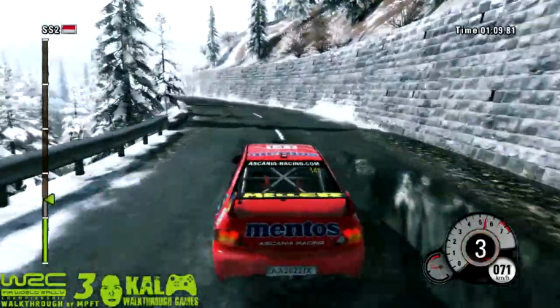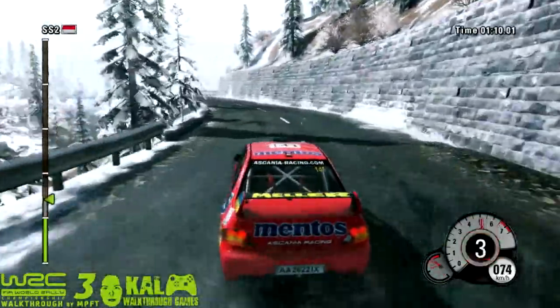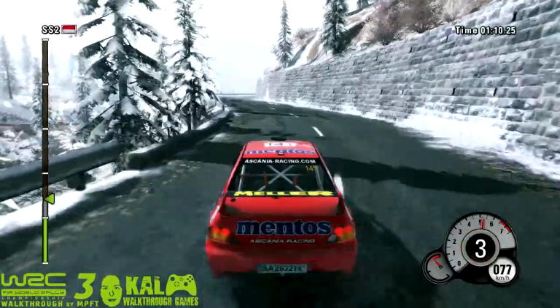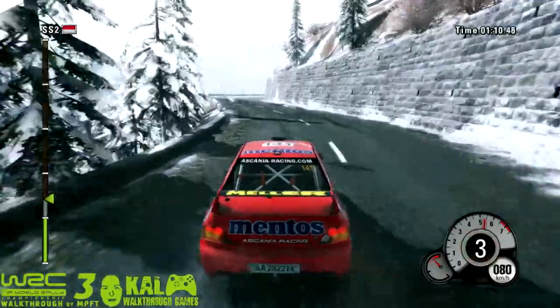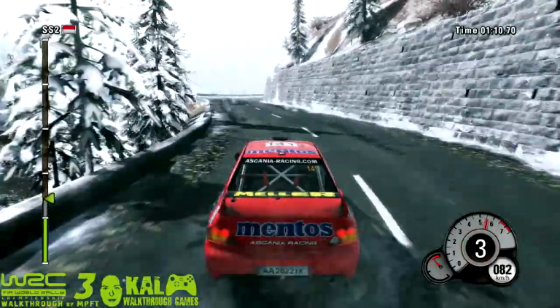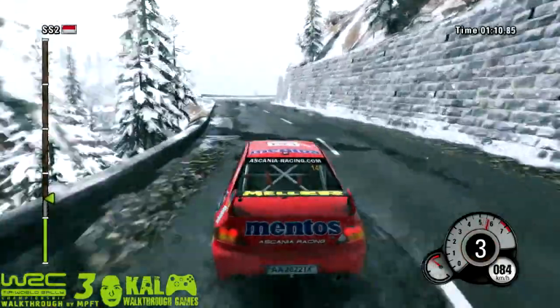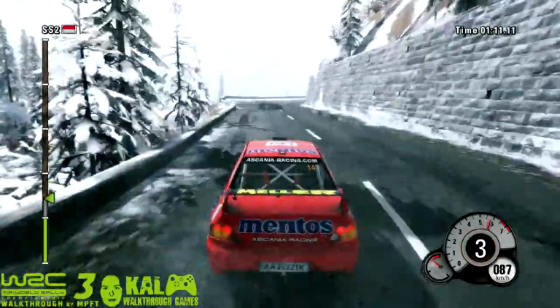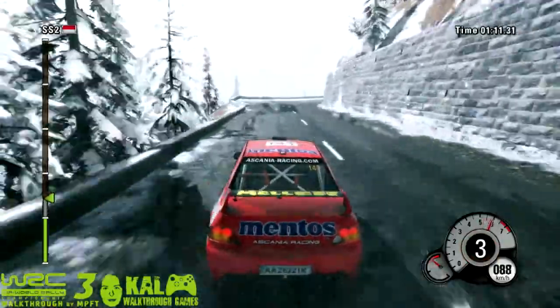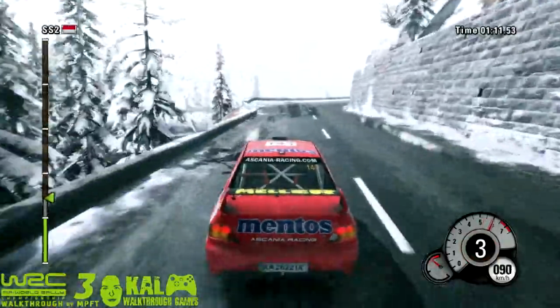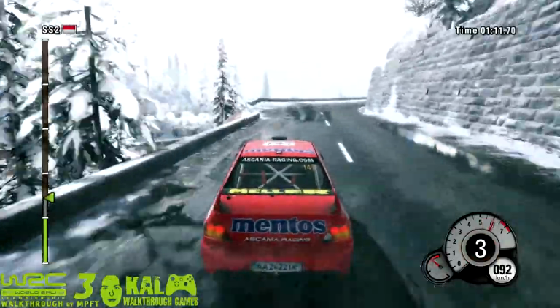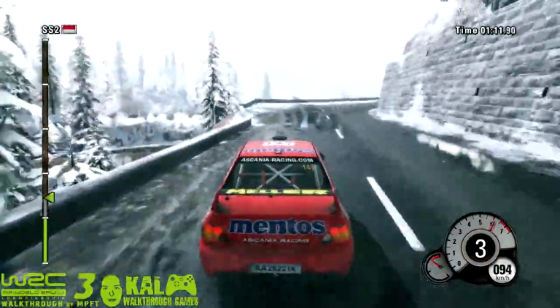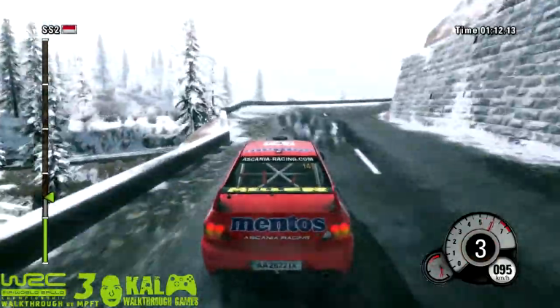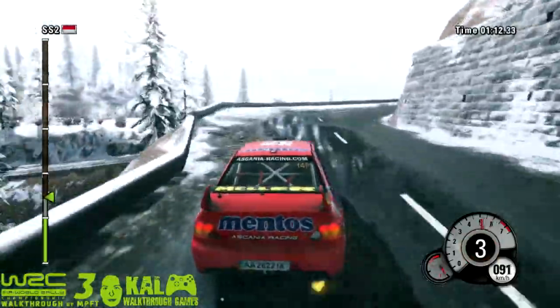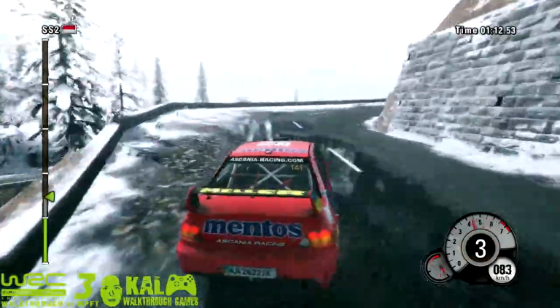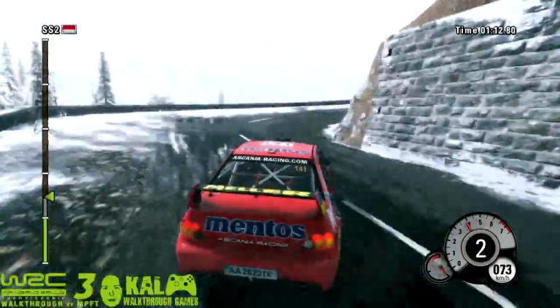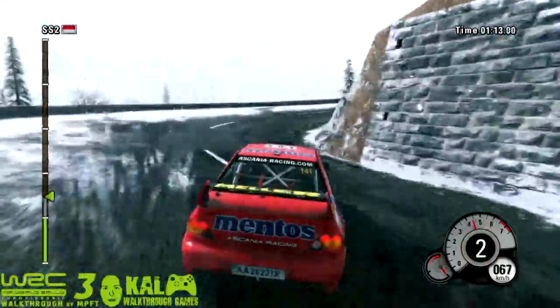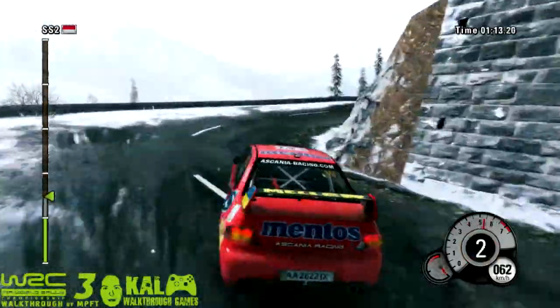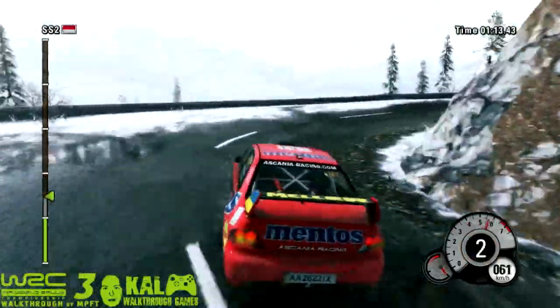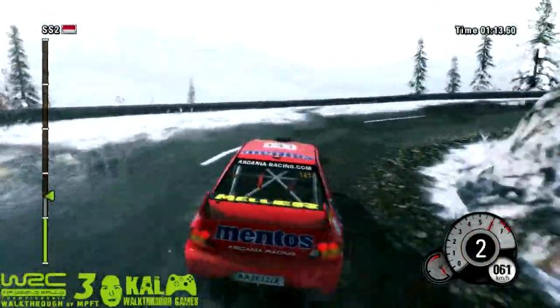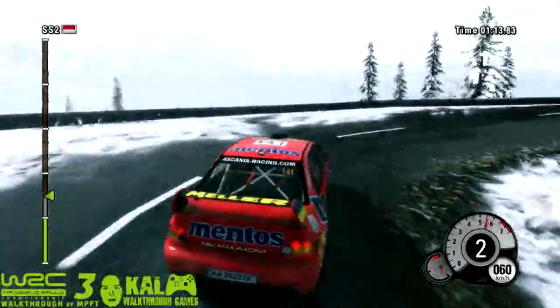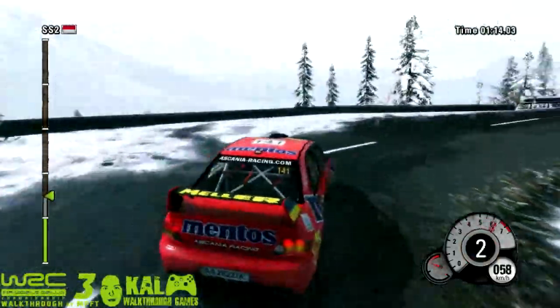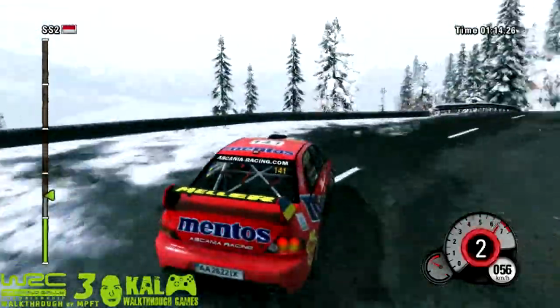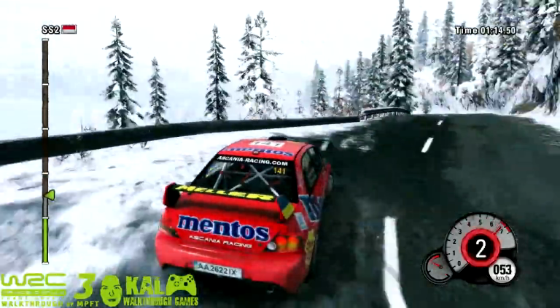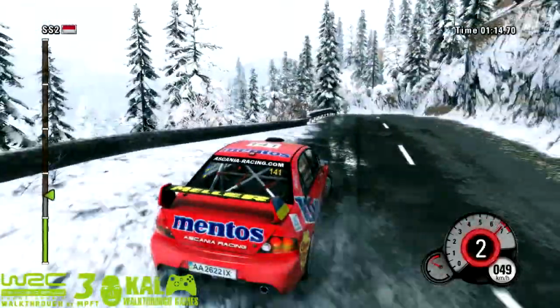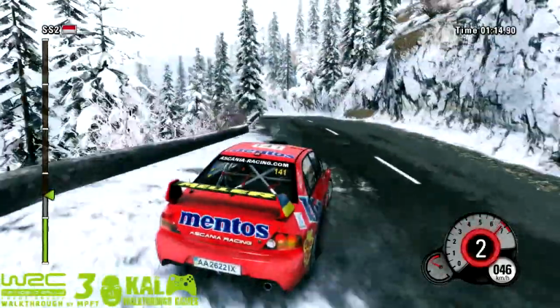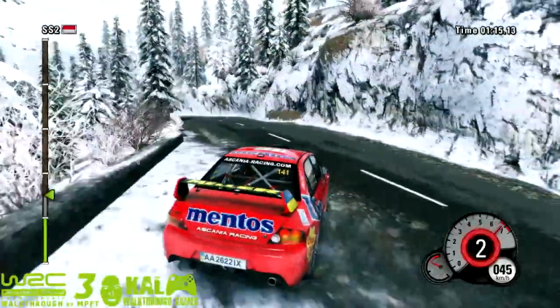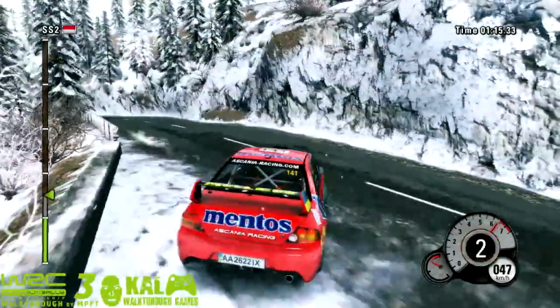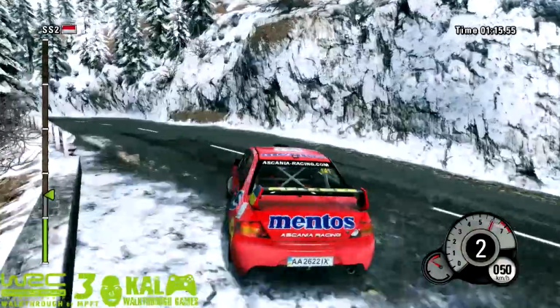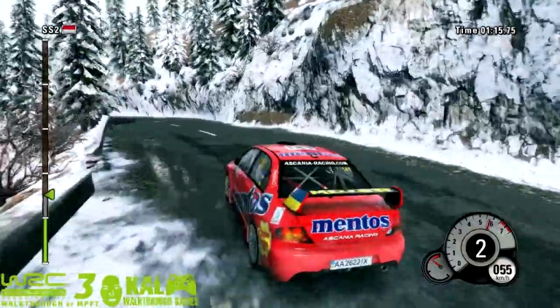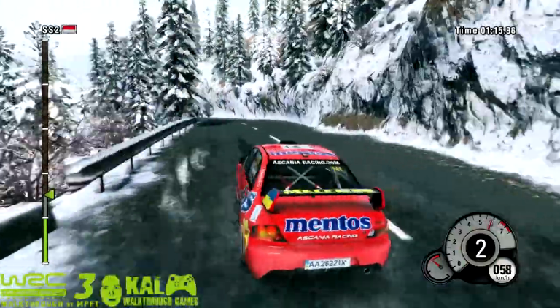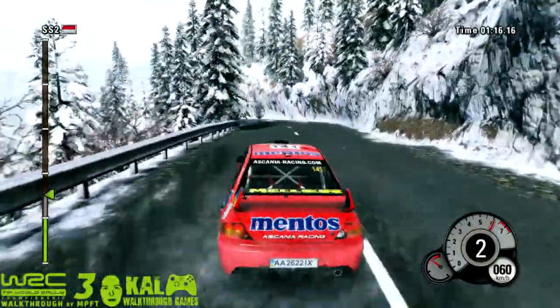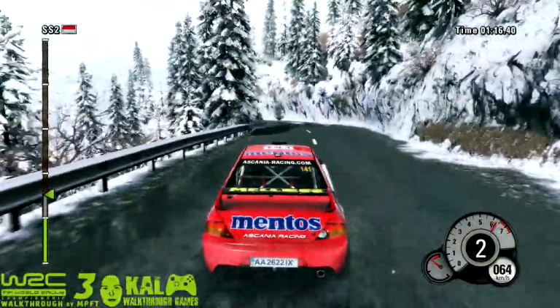40, left 5, into right 2. Careful, right 2, tighten, on press. 40, left 5, into right 2.